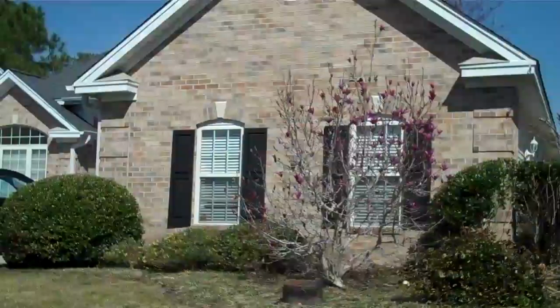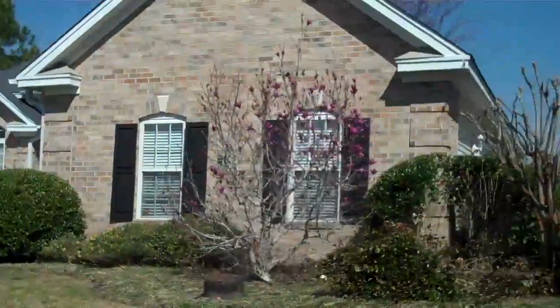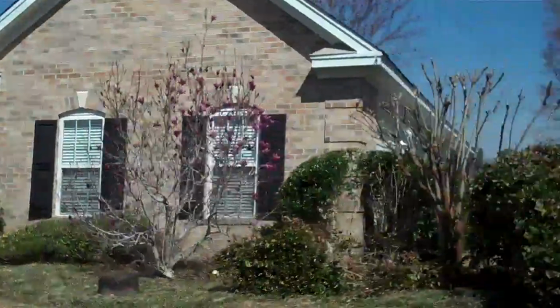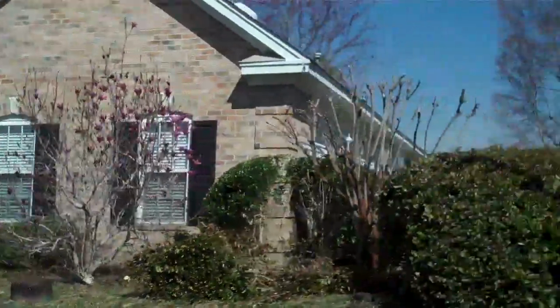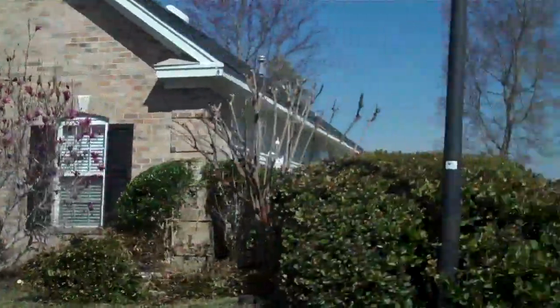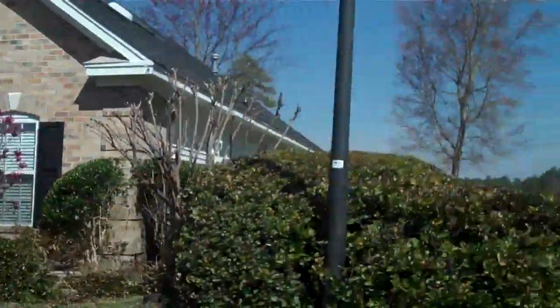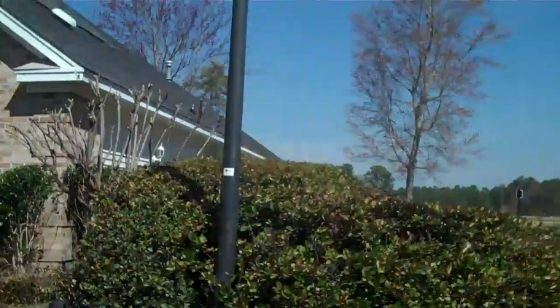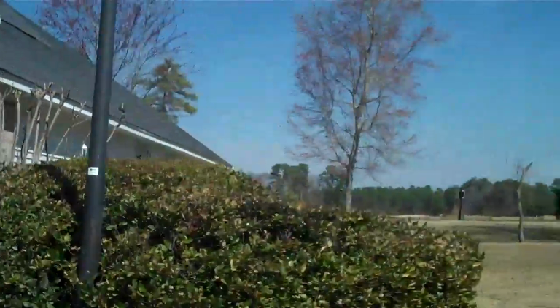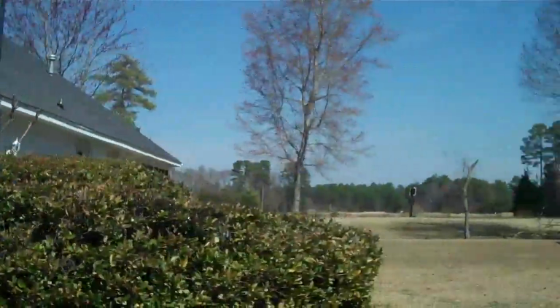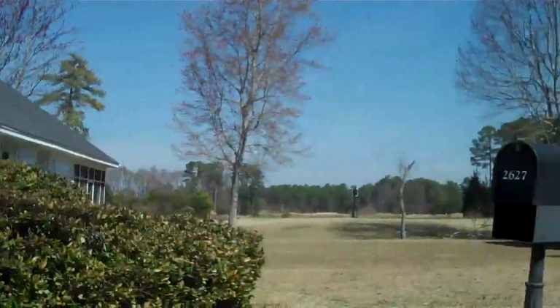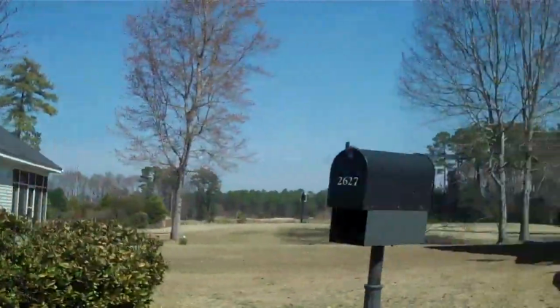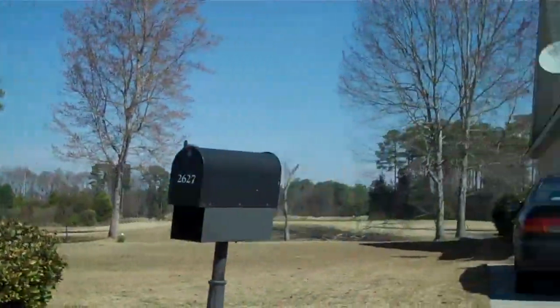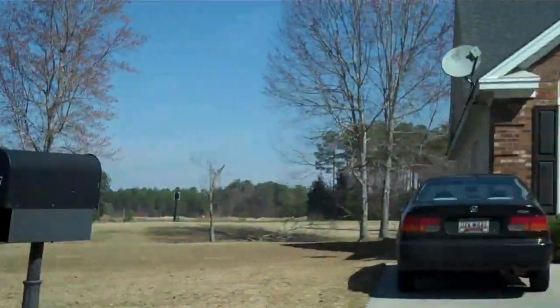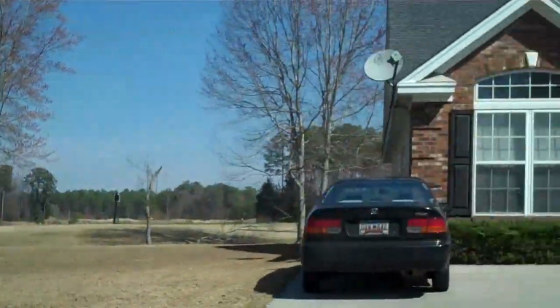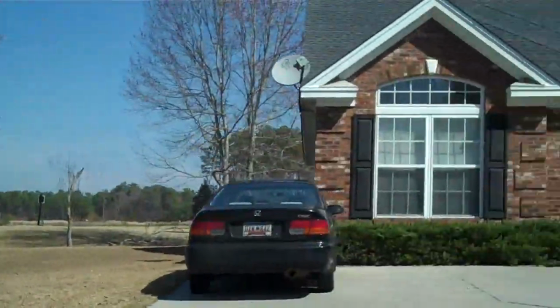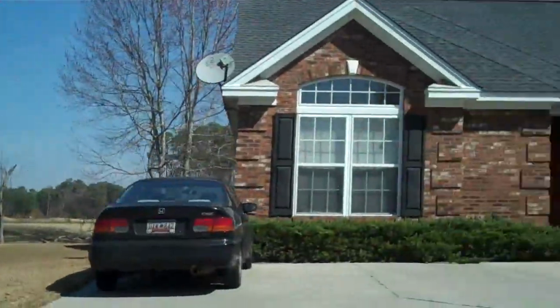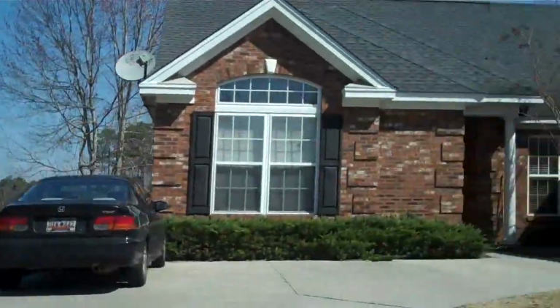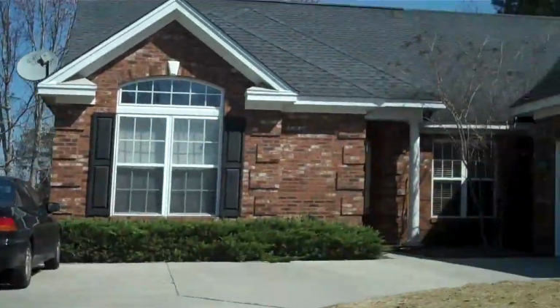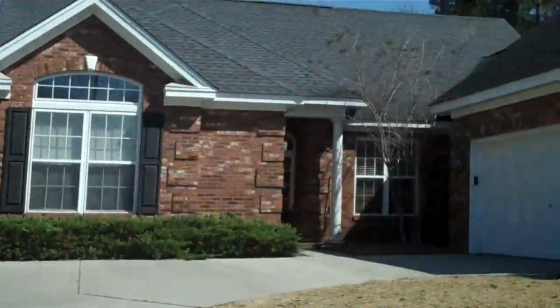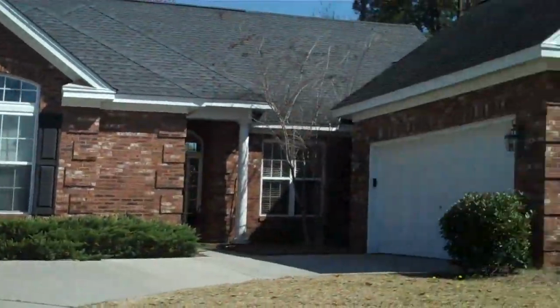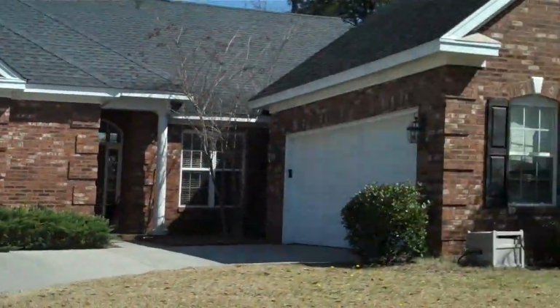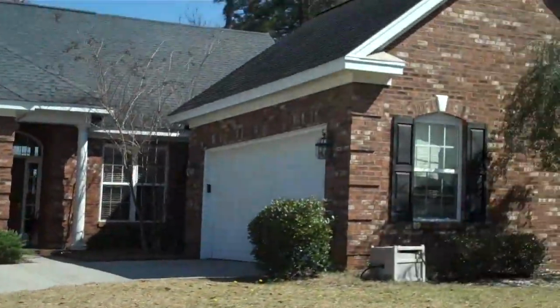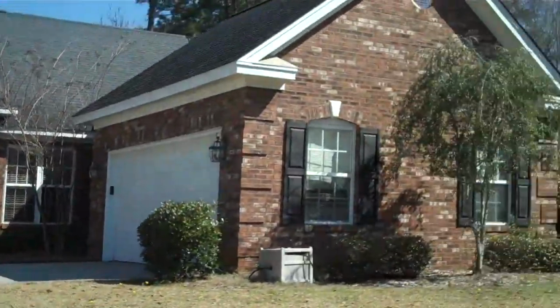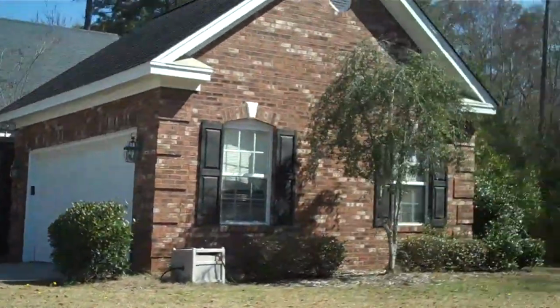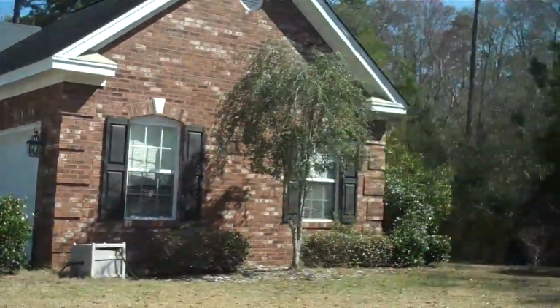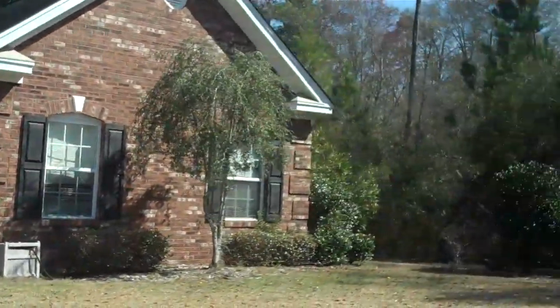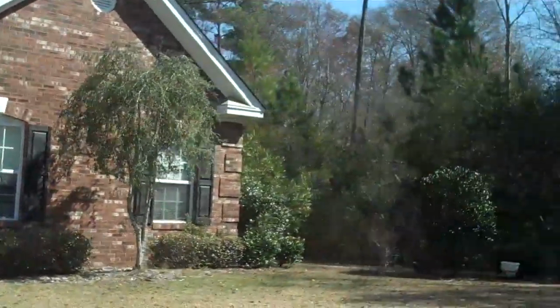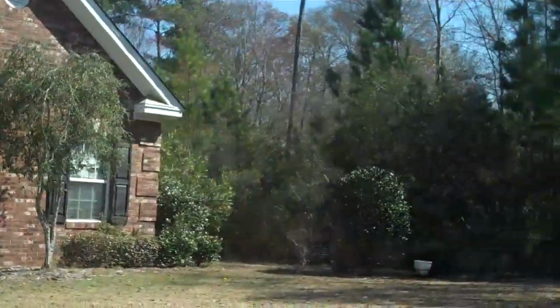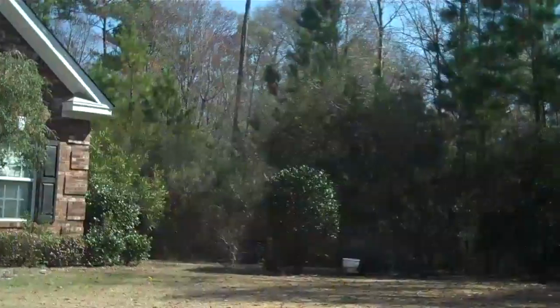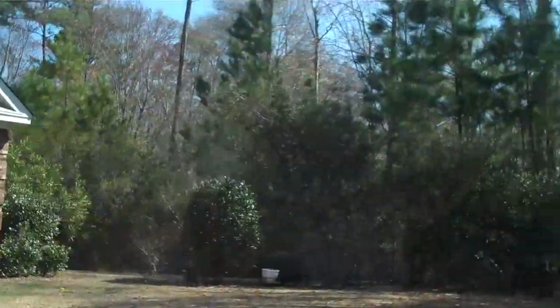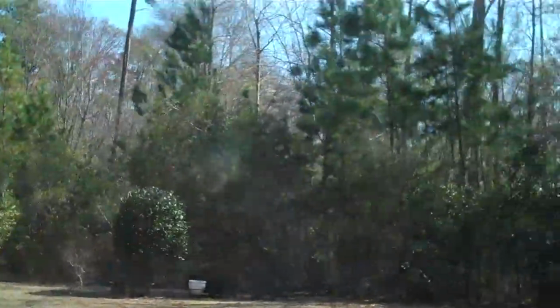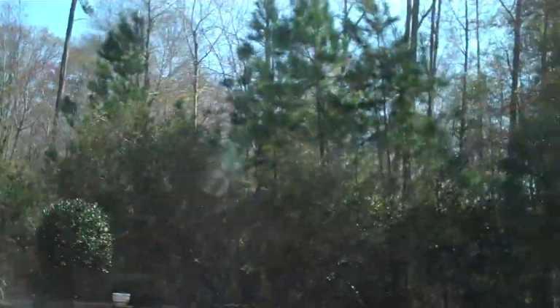This is Karen Smith, Coastal Real Estate Pros. Thank you for taking this tour with me today. Have a great day.